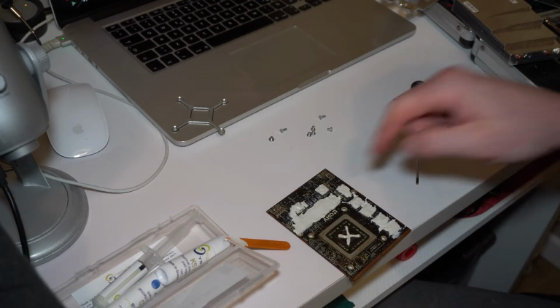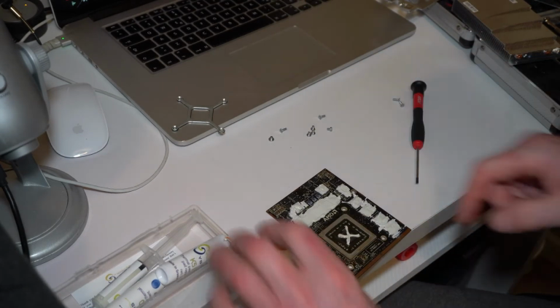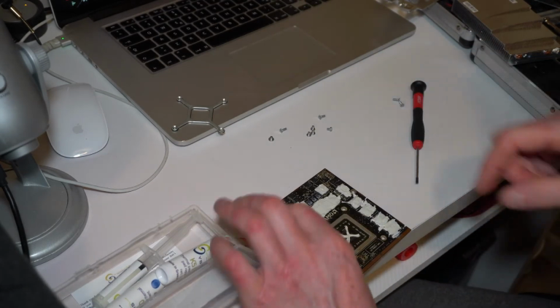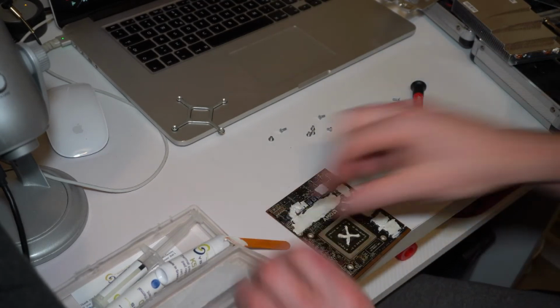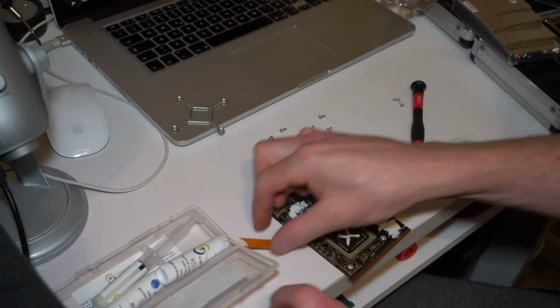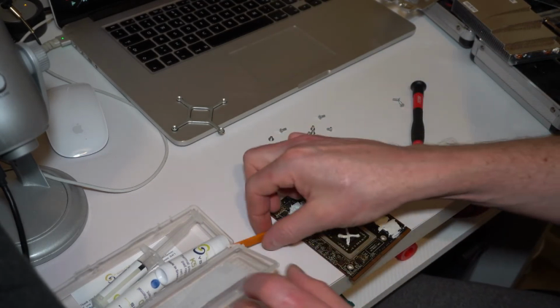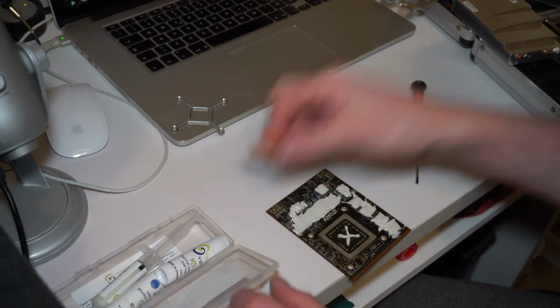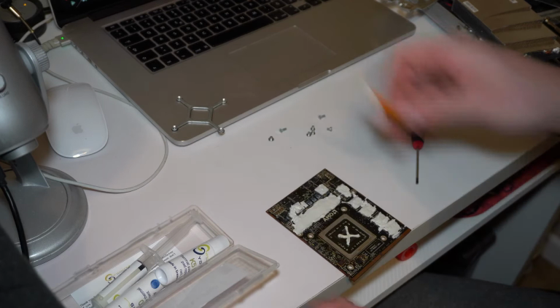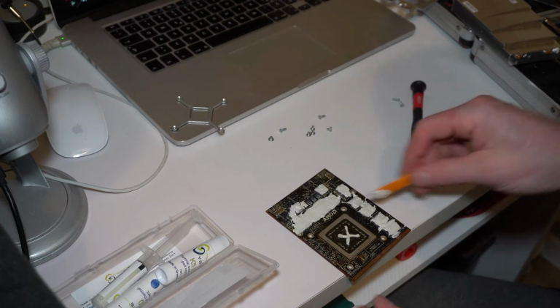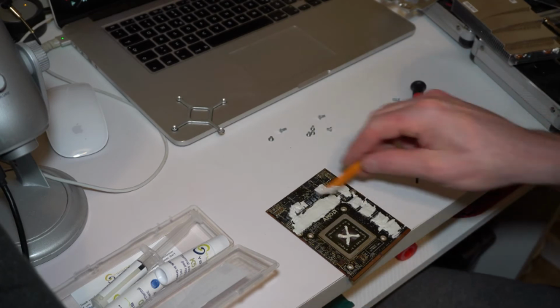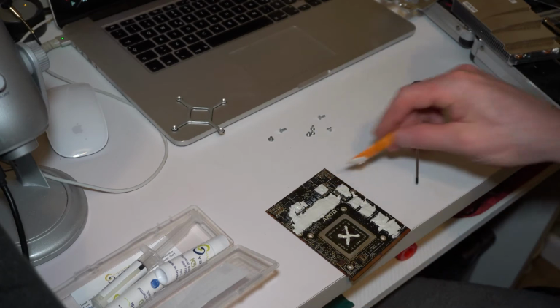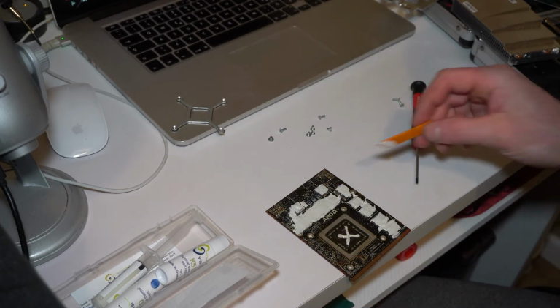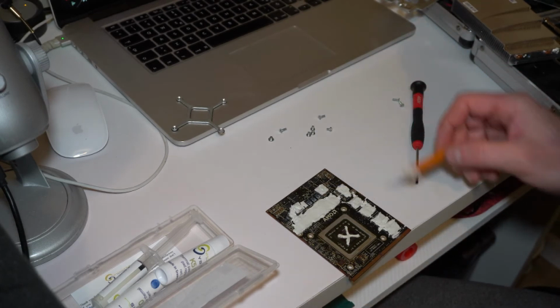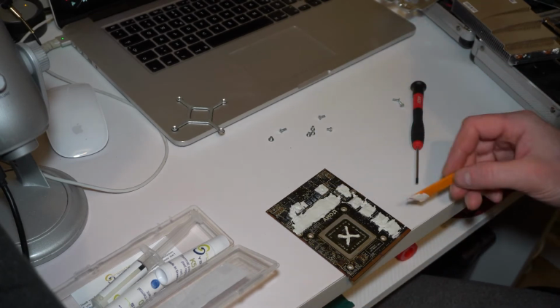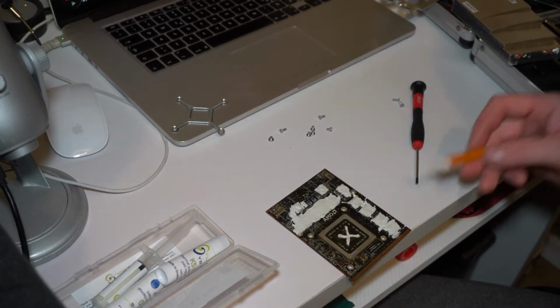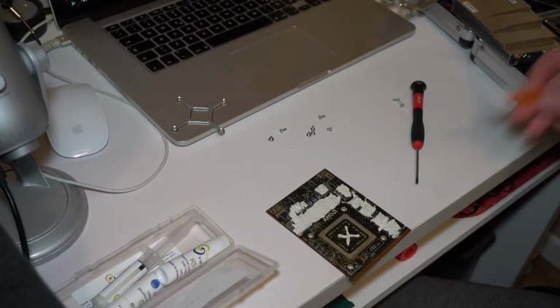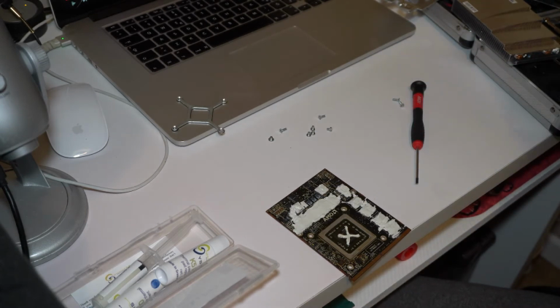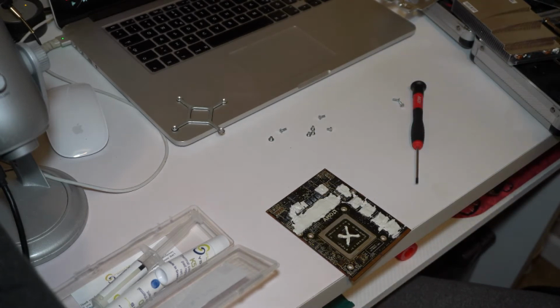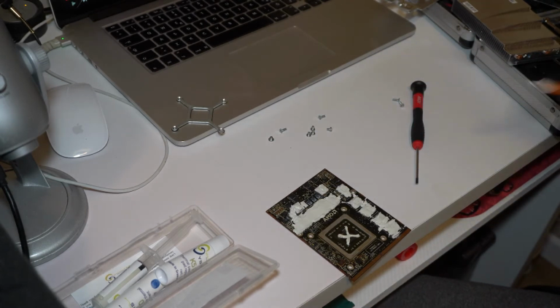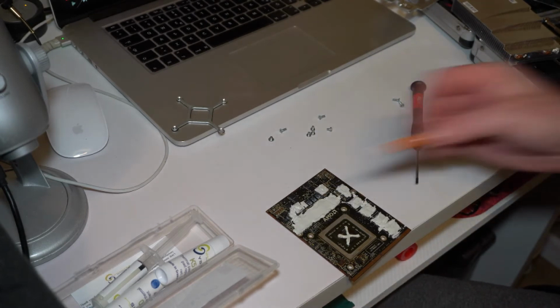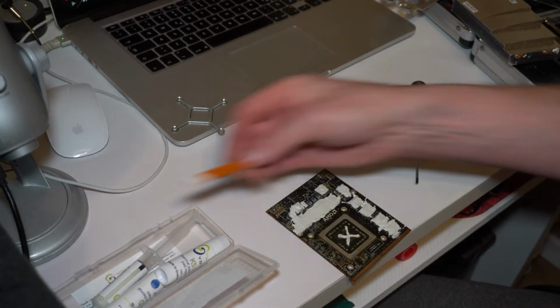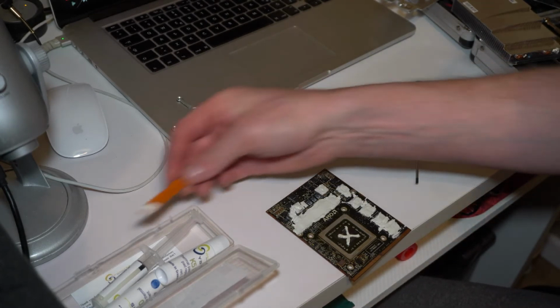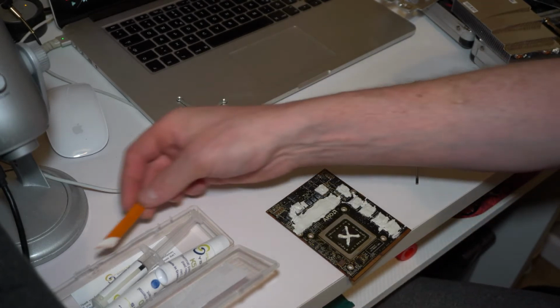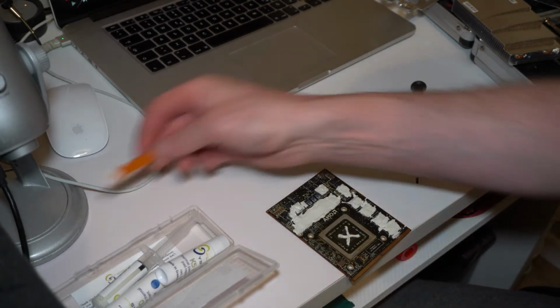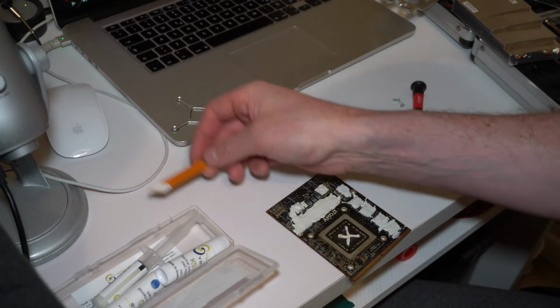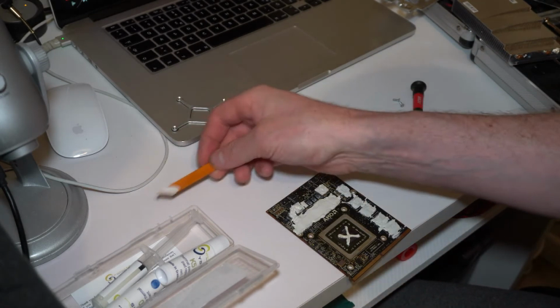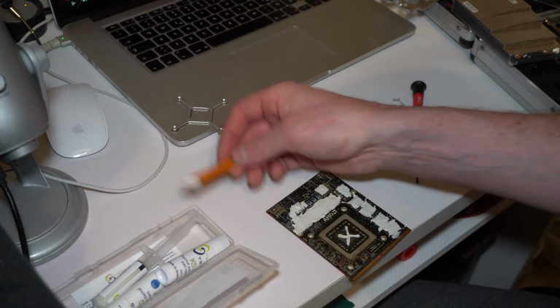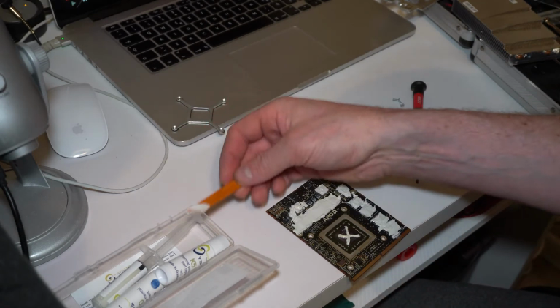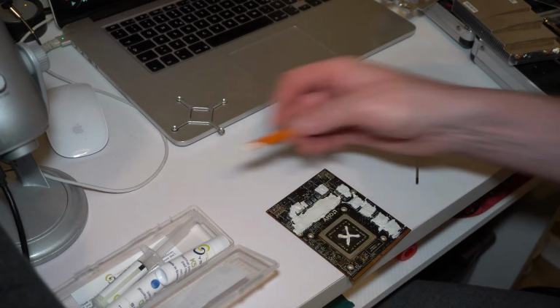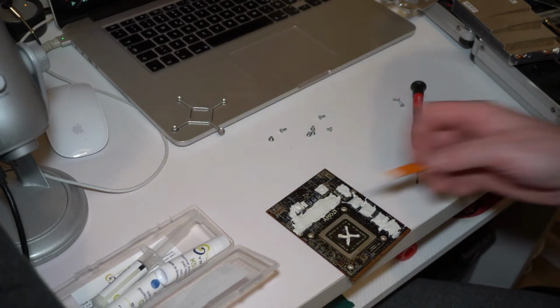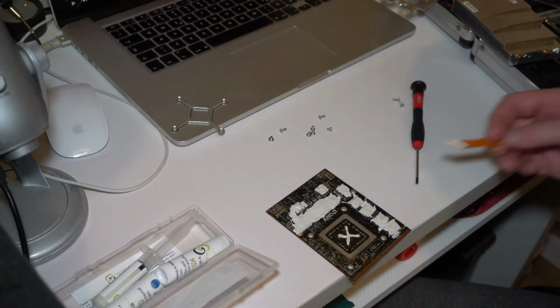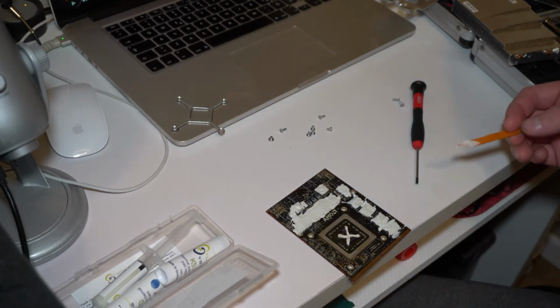So we finished applying the paste and now it's ready to fit everything back together.